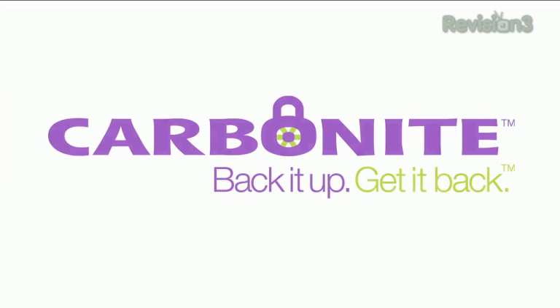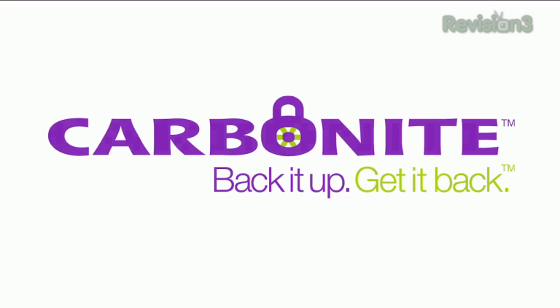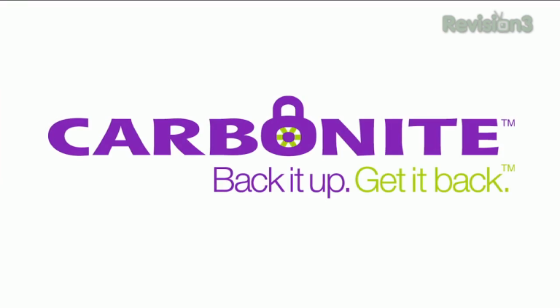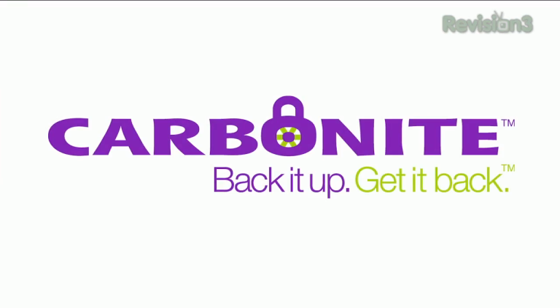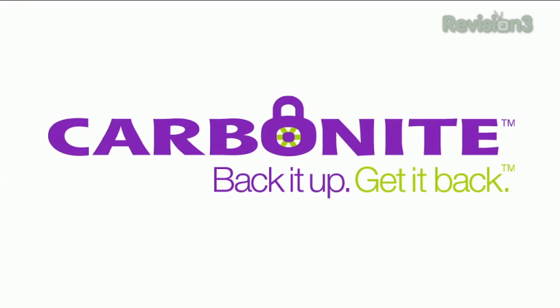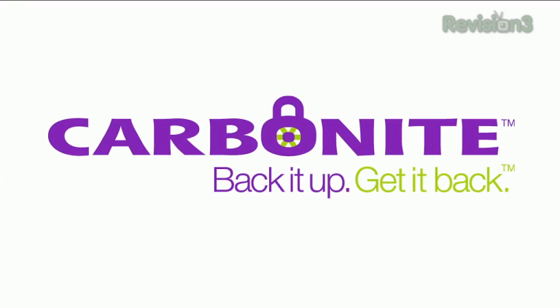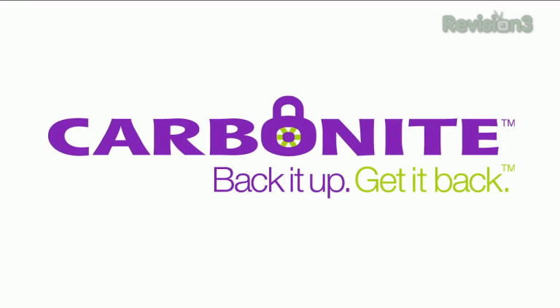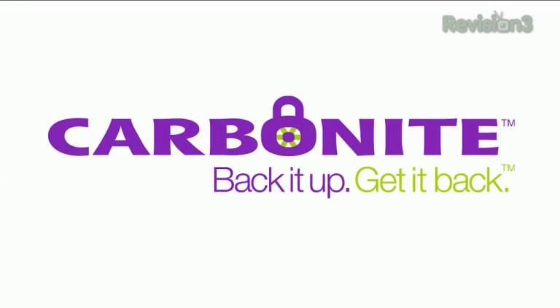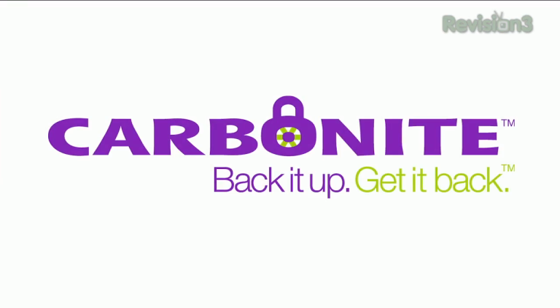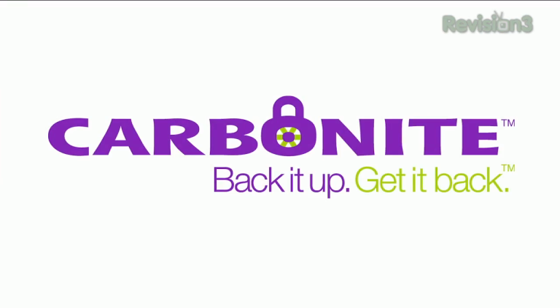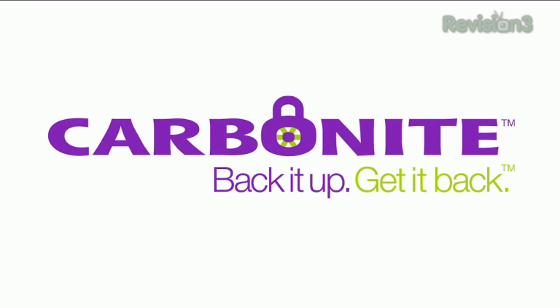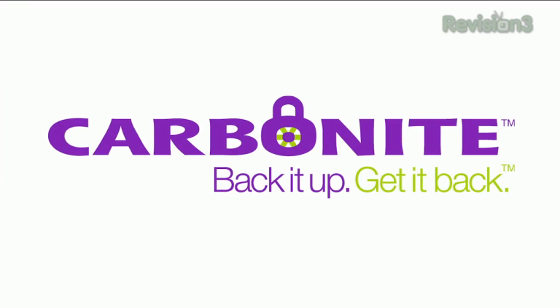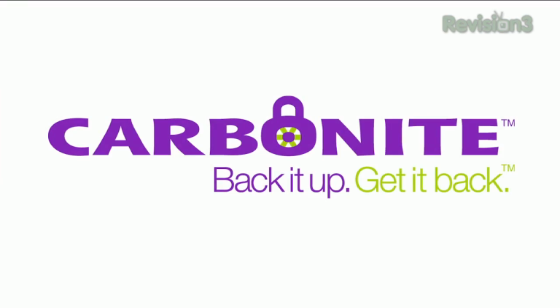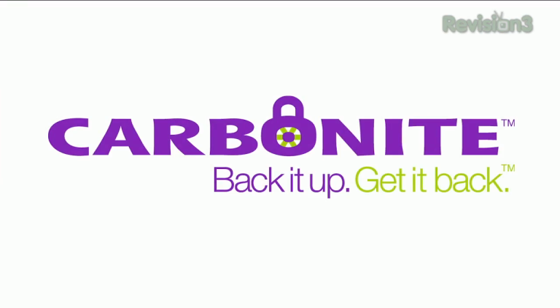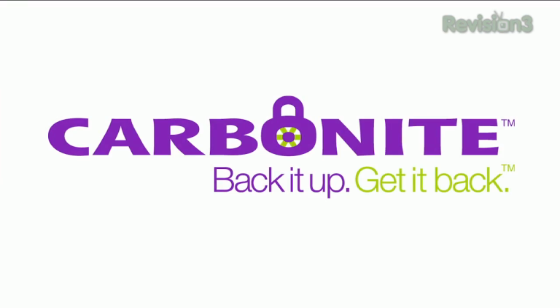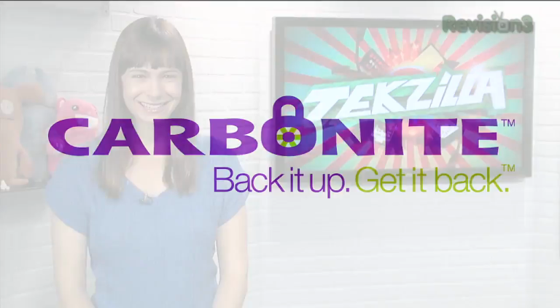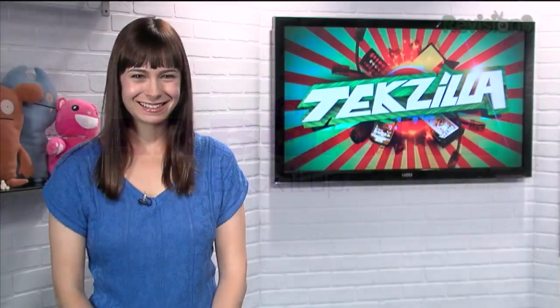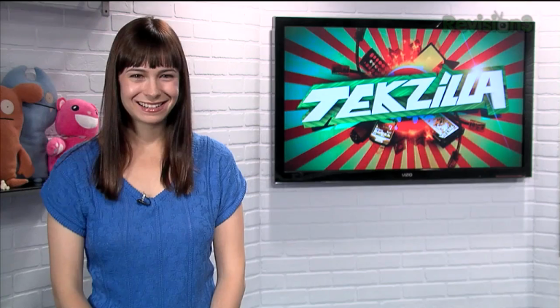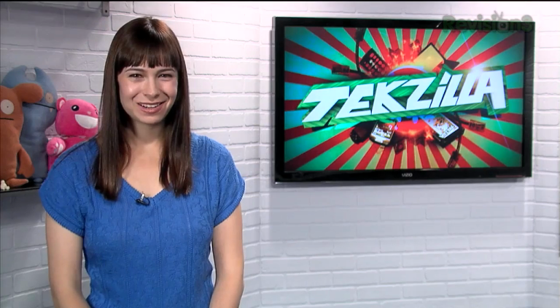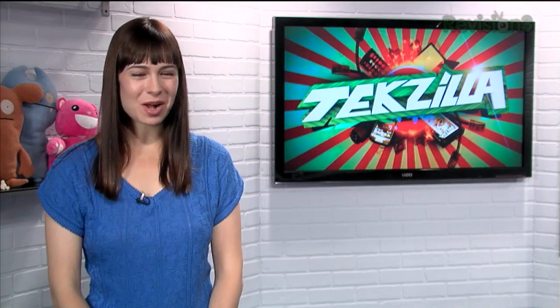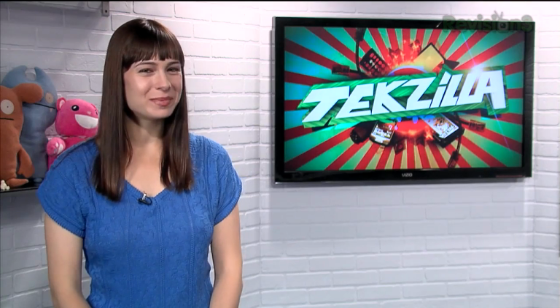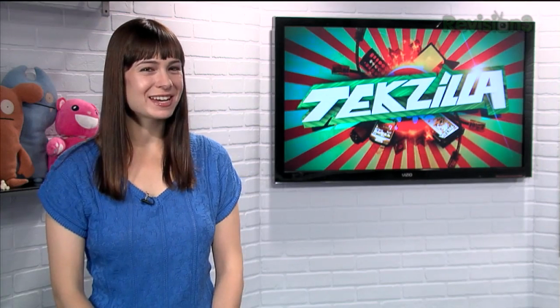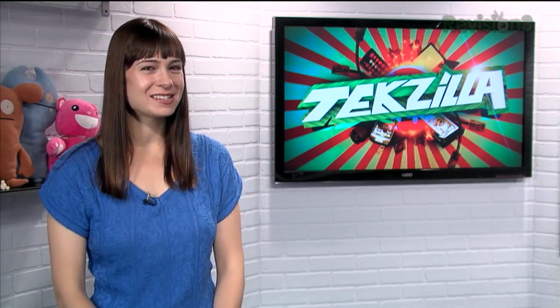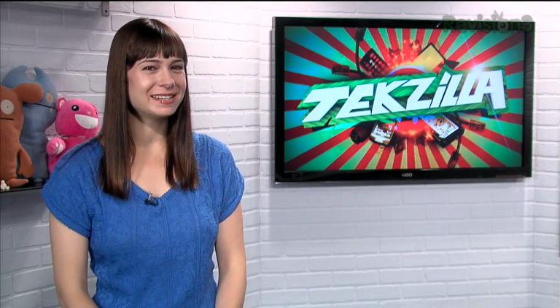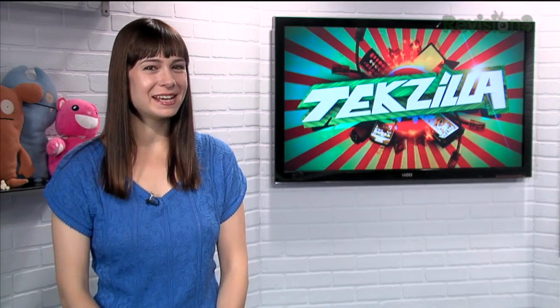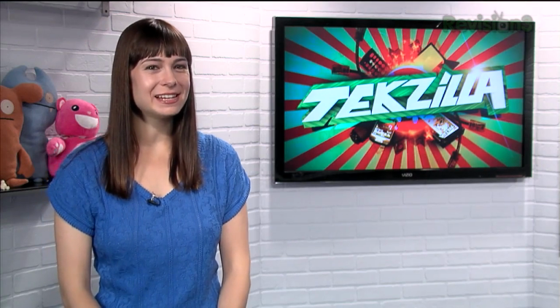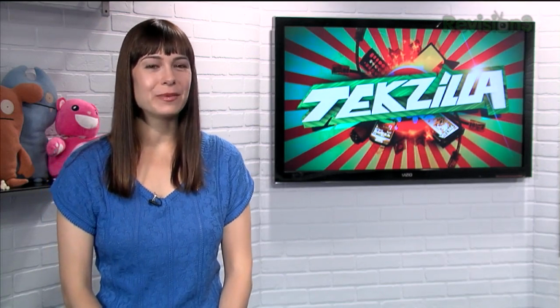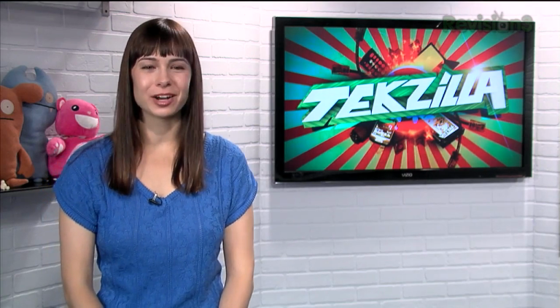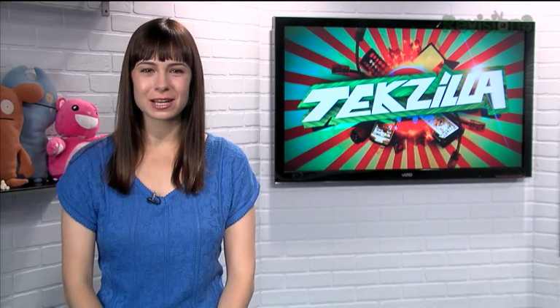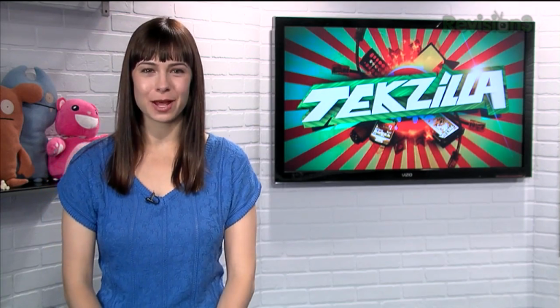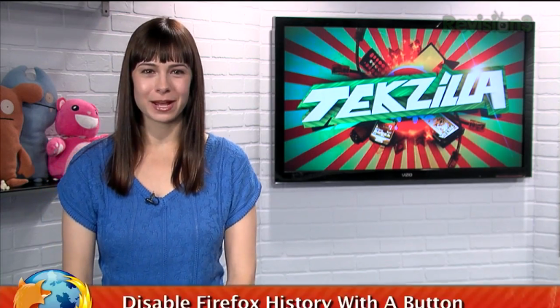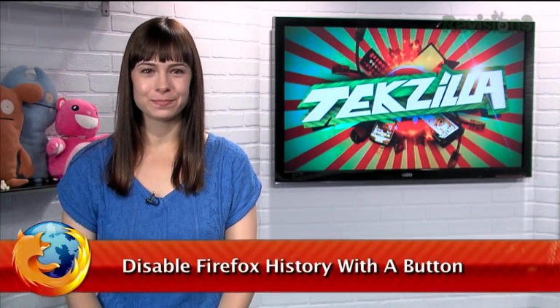Today's TechZilla Daily is brought to you by Carbonite. Welcome to TechZilla Daily, I'm Veronica Belmont.